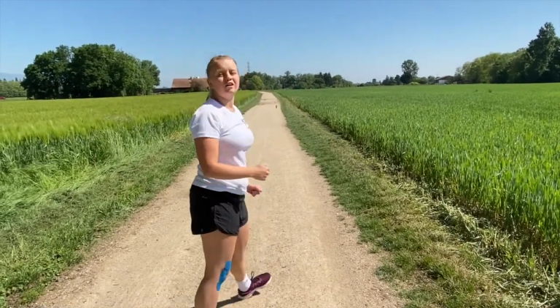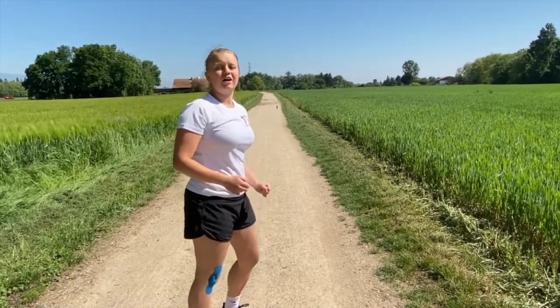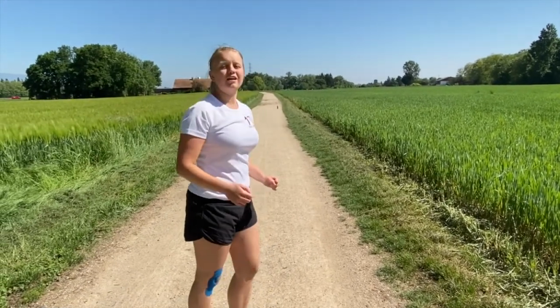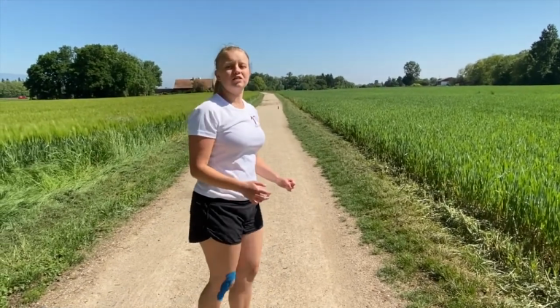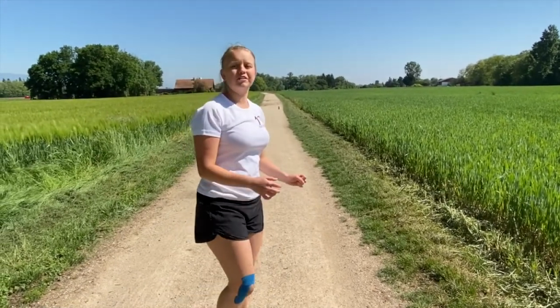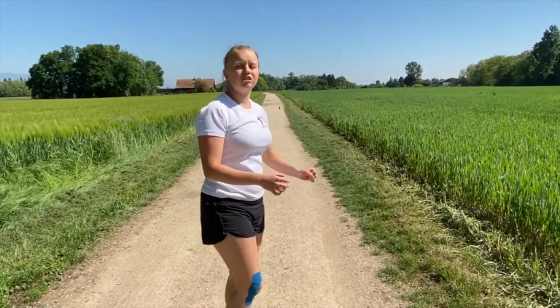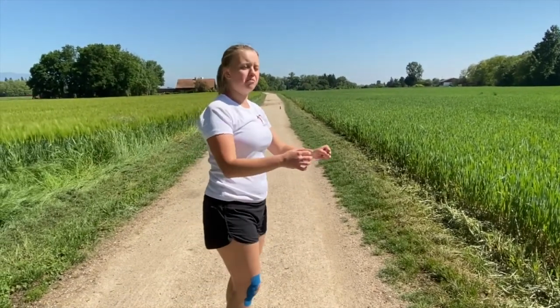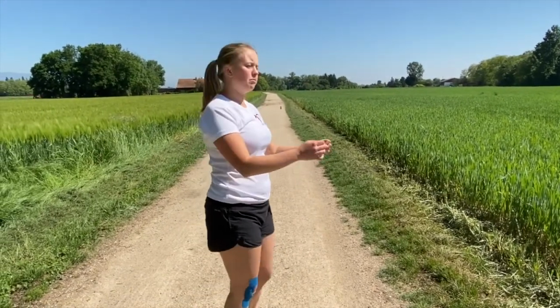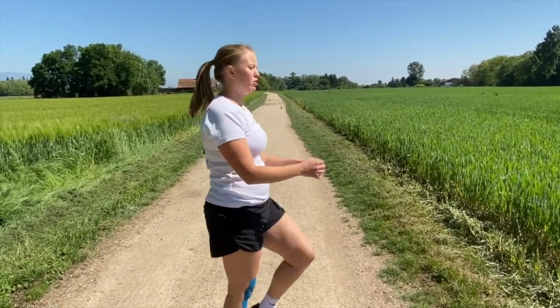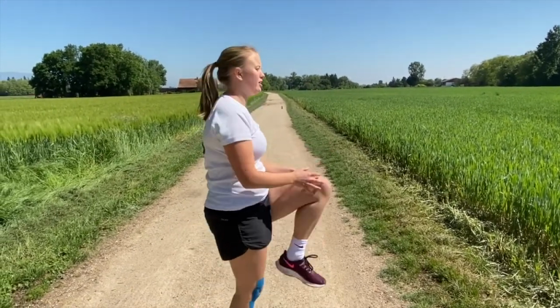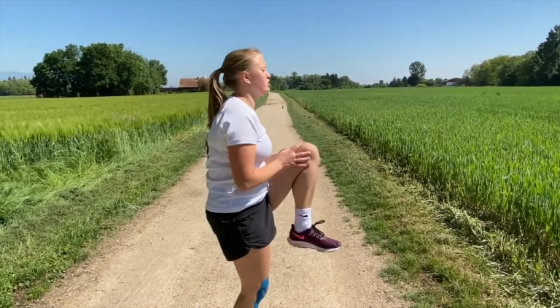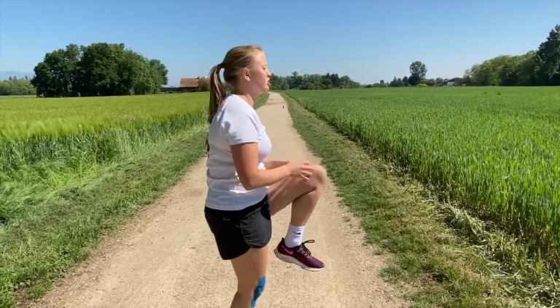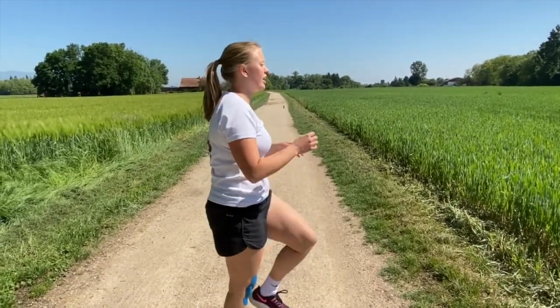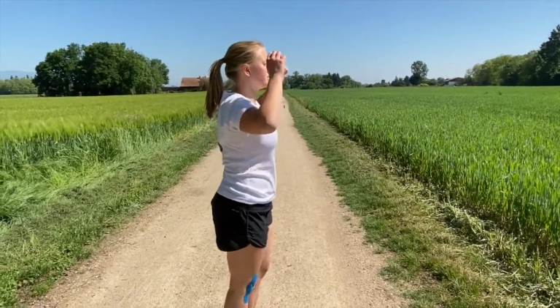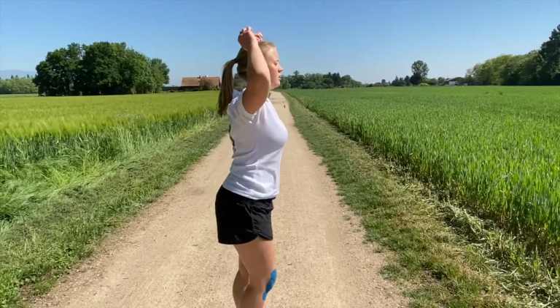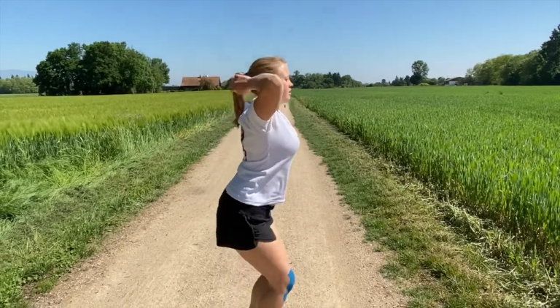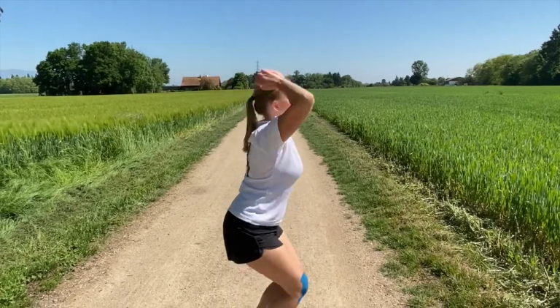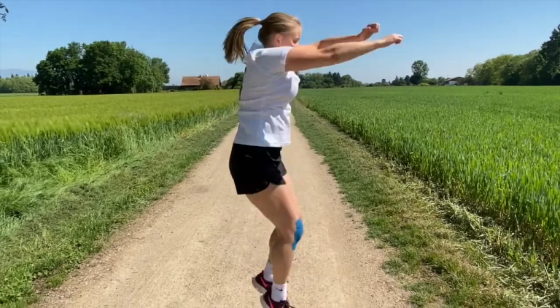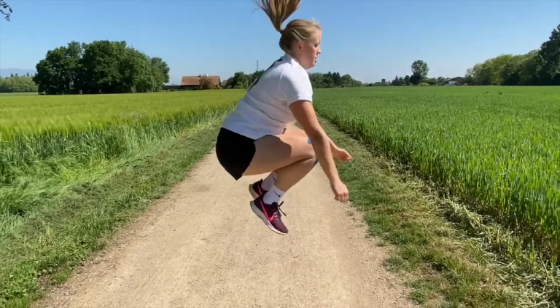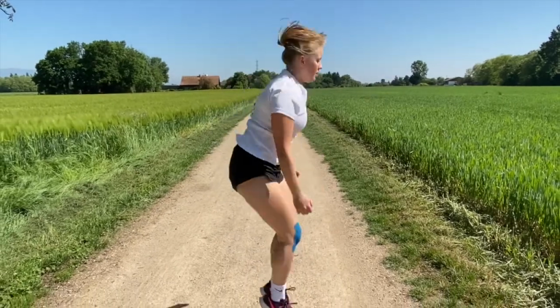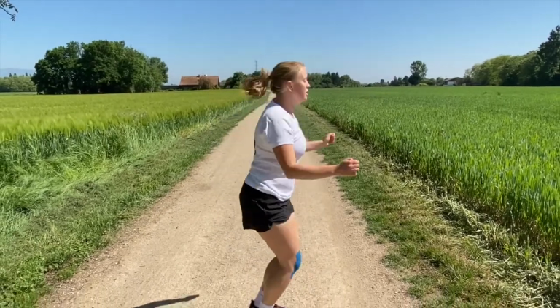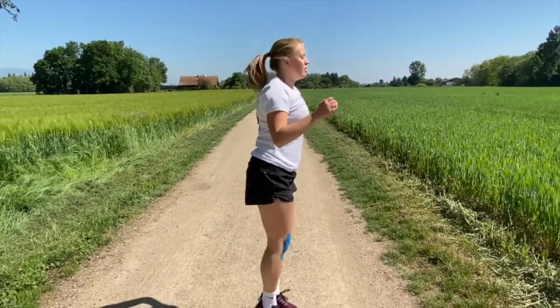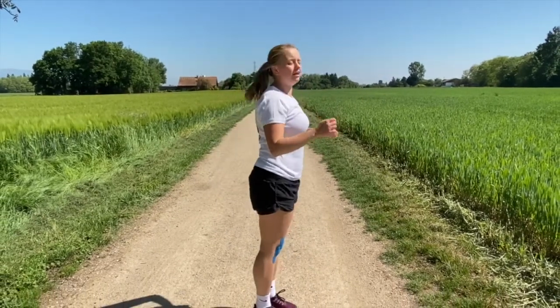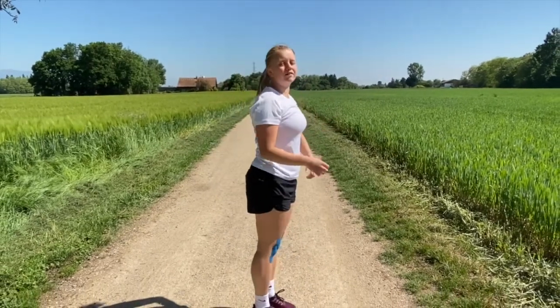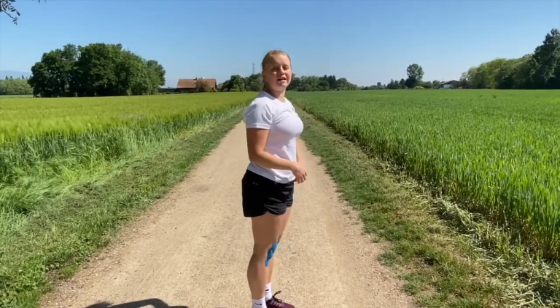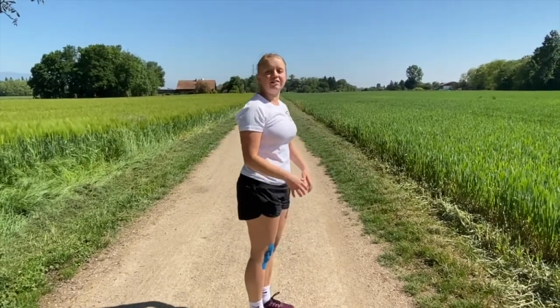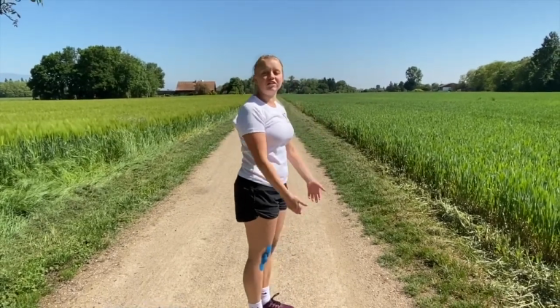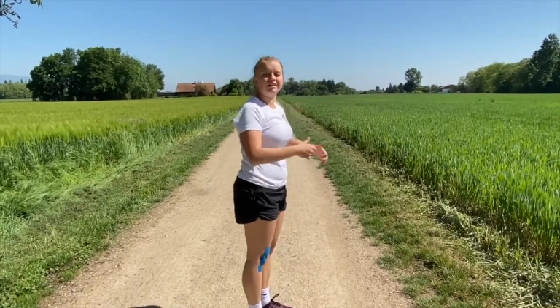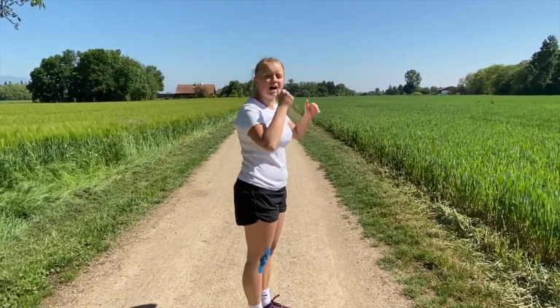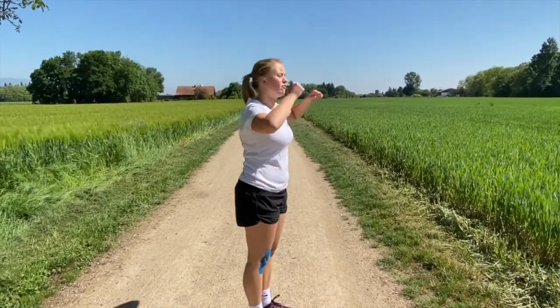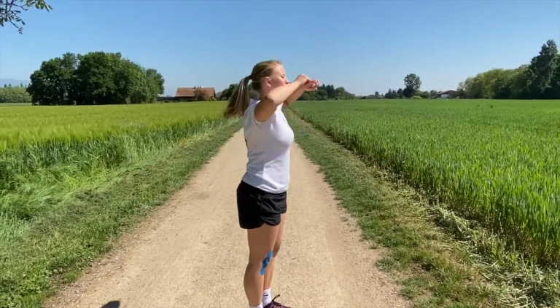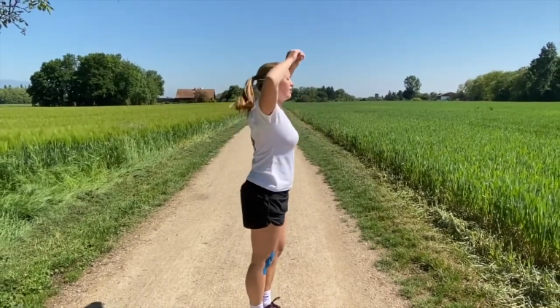A tuck jump is where you bring your knees to your chest, lifting your legs high off the ground.